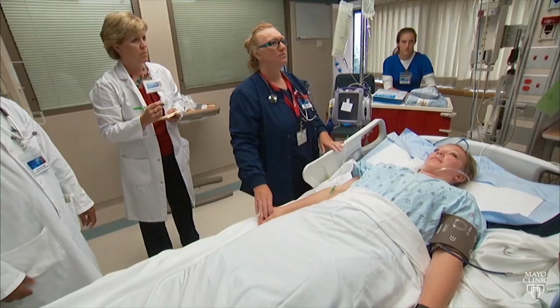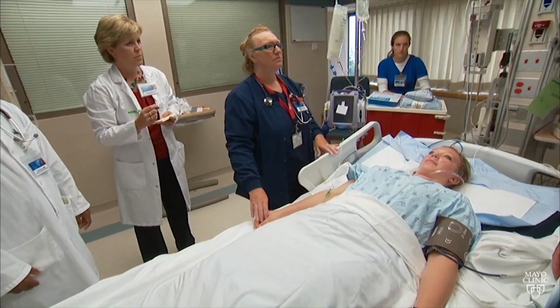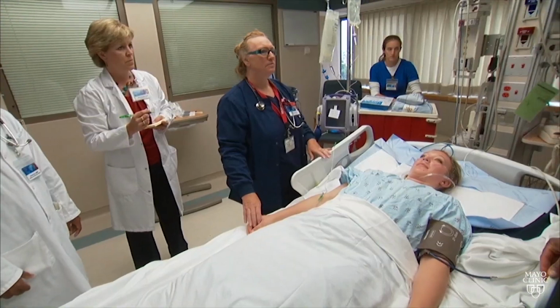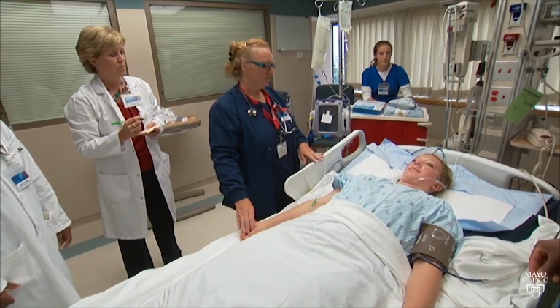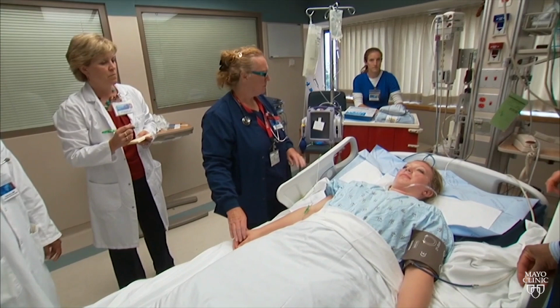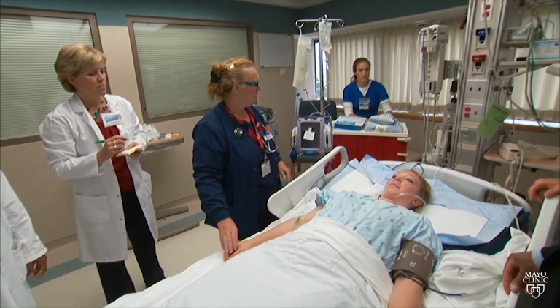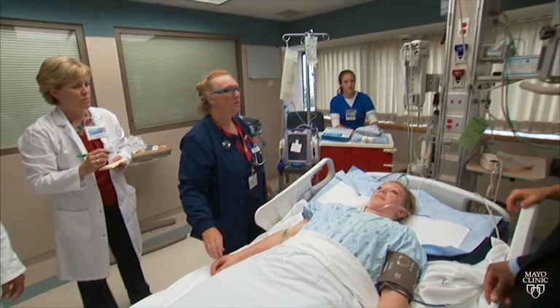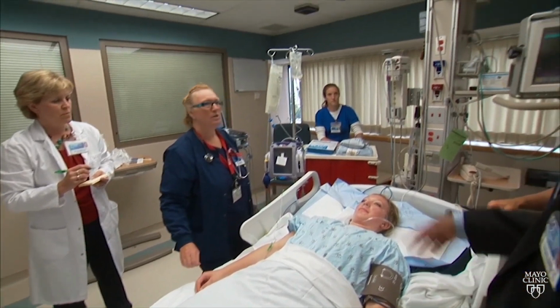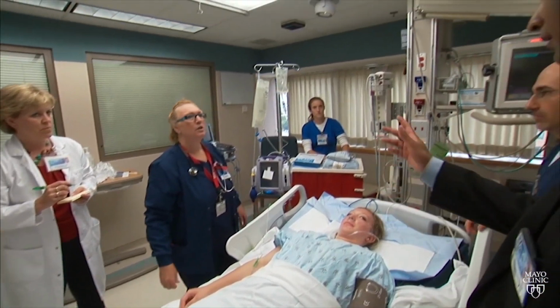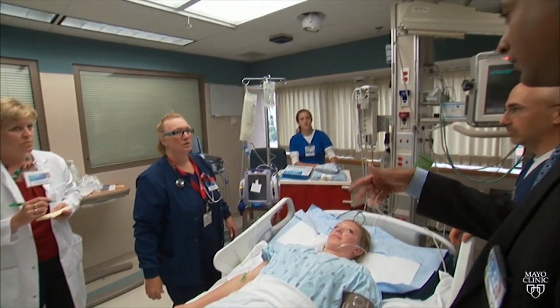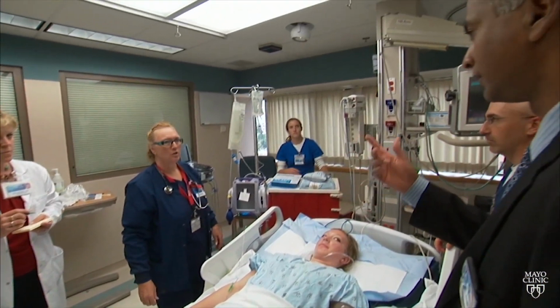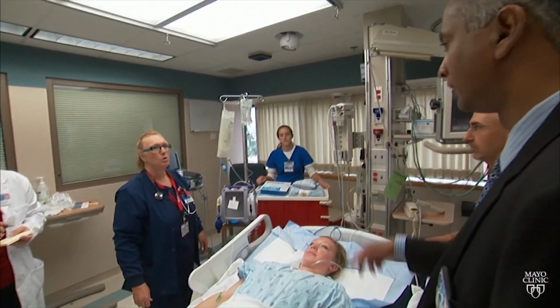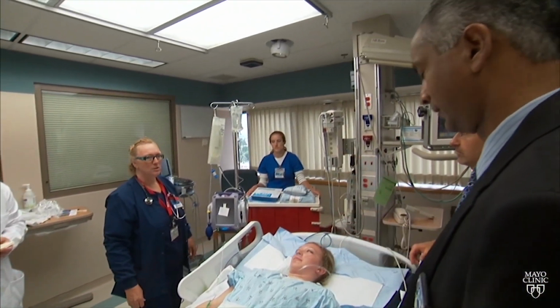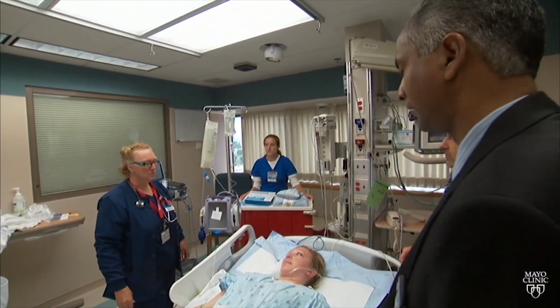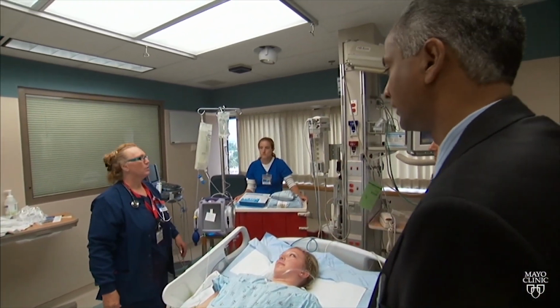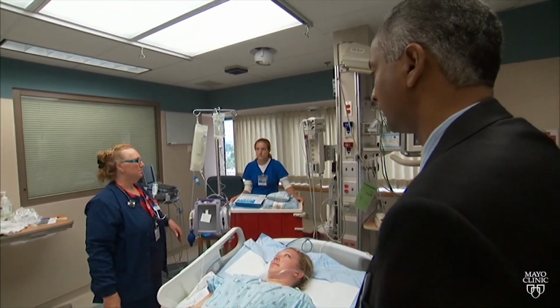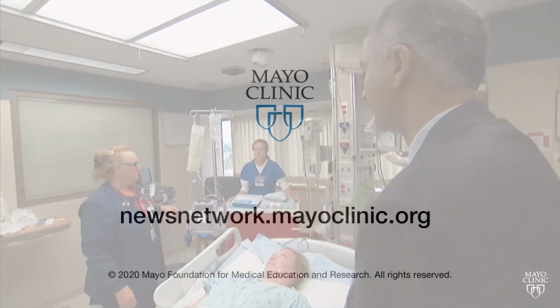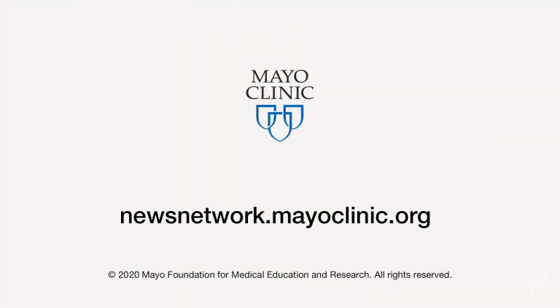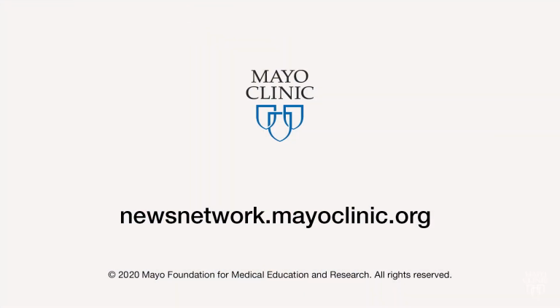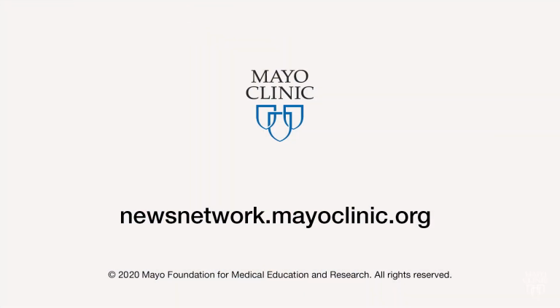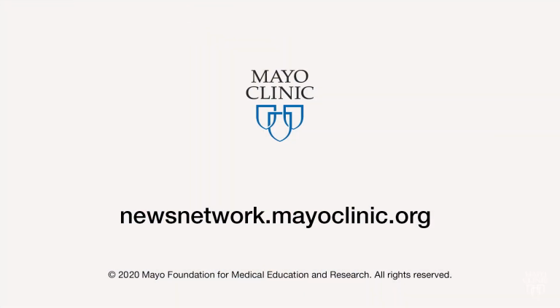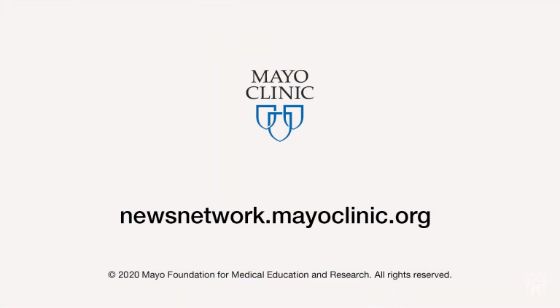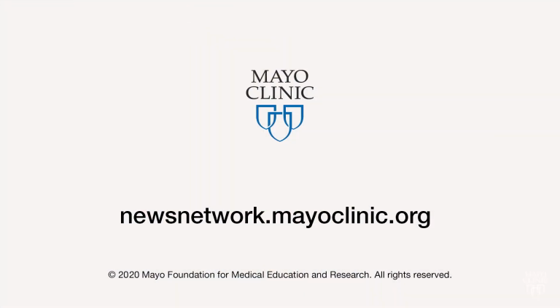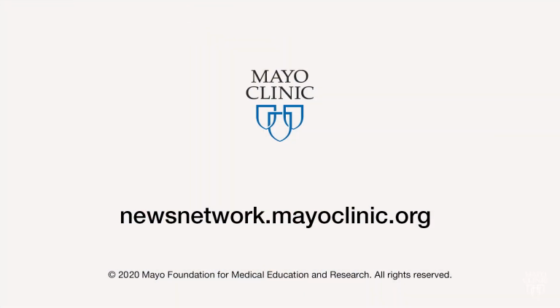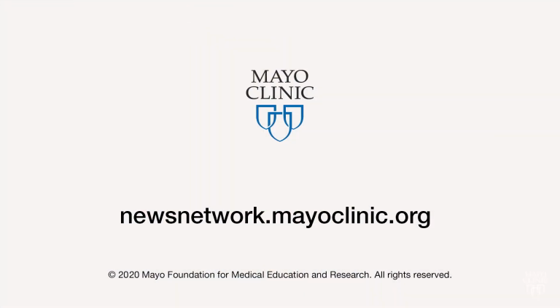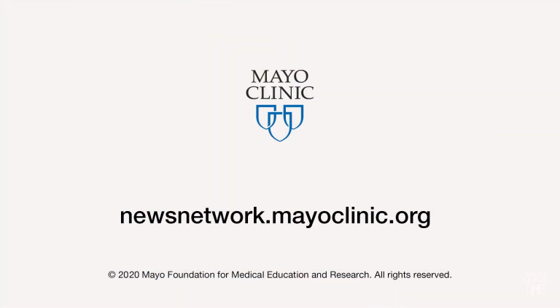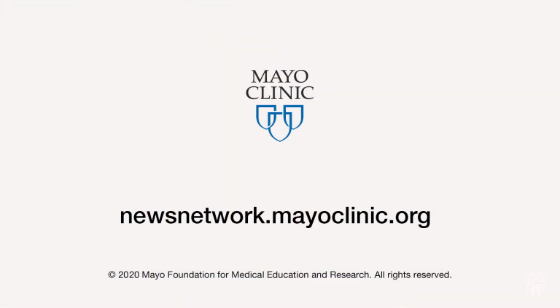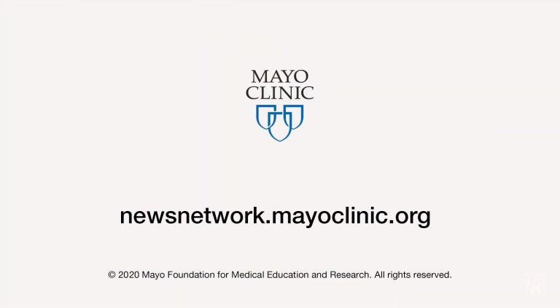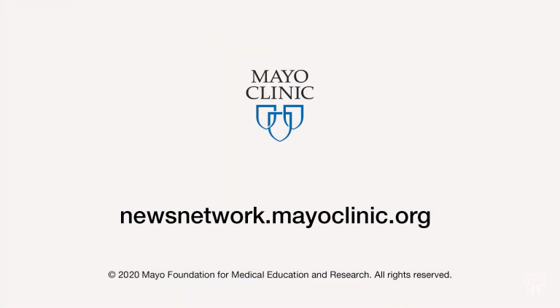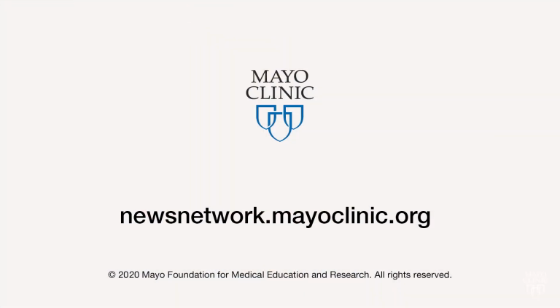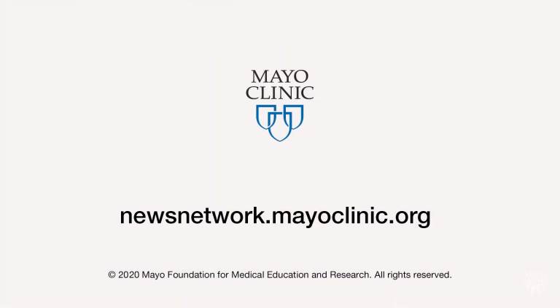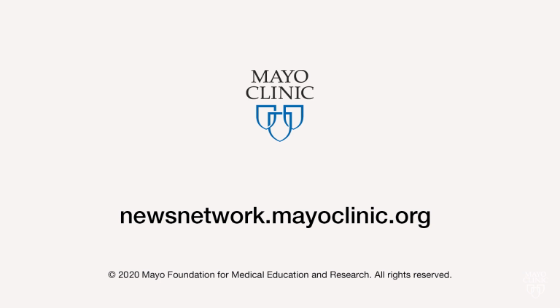Sniffing out sepsis and saving lives. For Mayo Clinic News Network, I'm Vivian Williams.